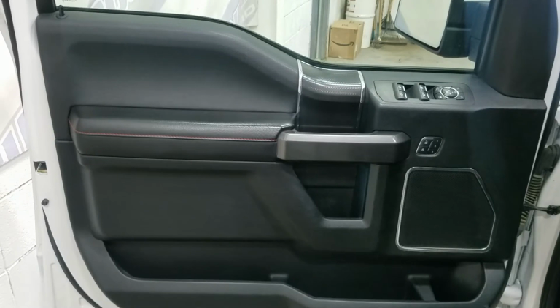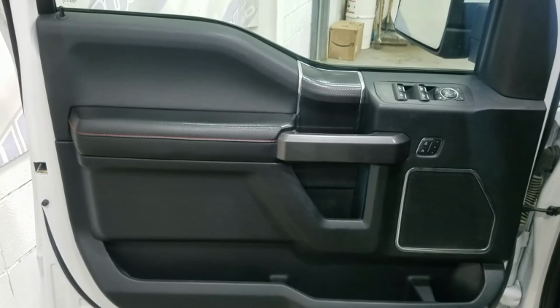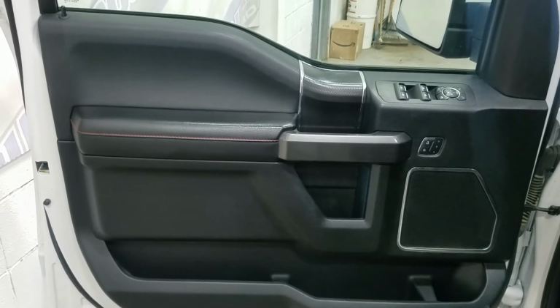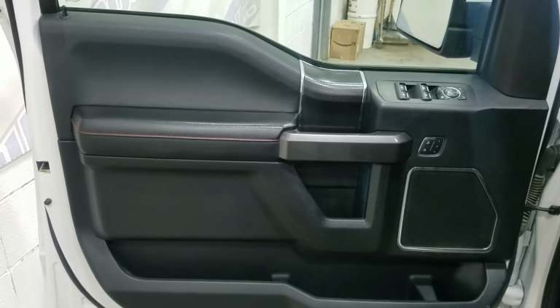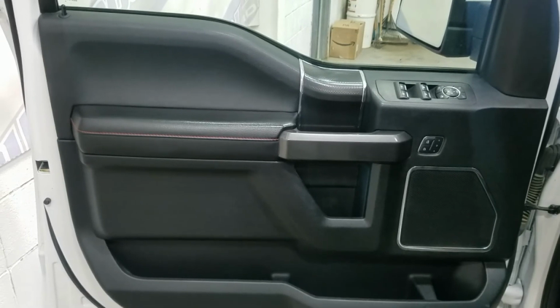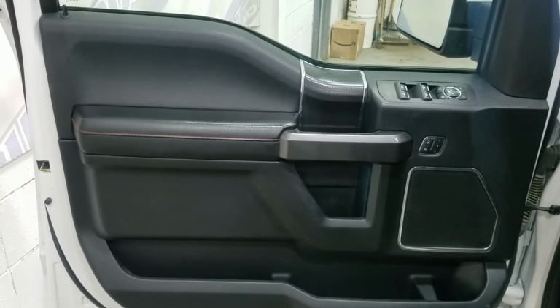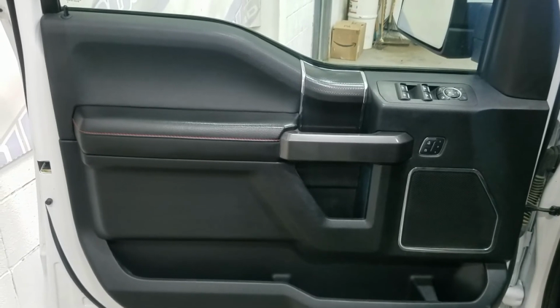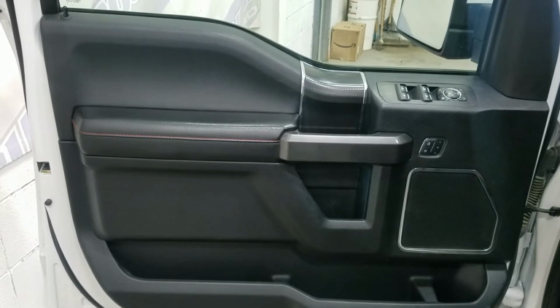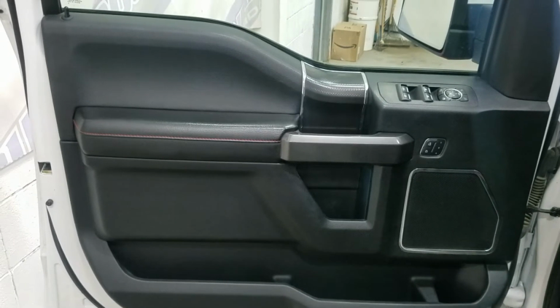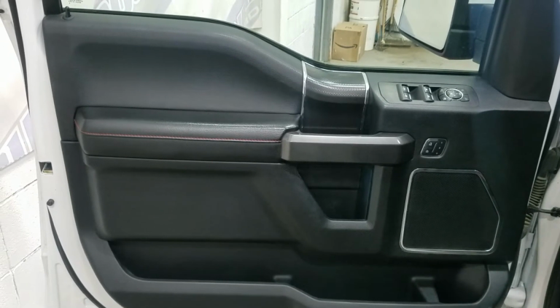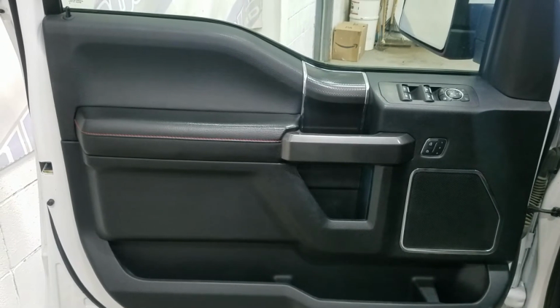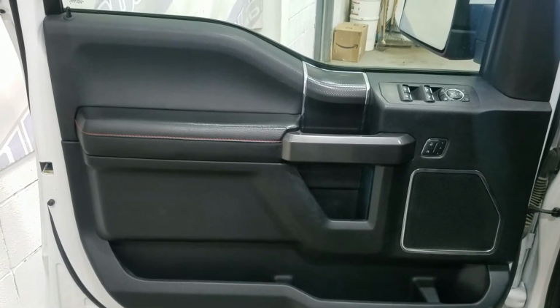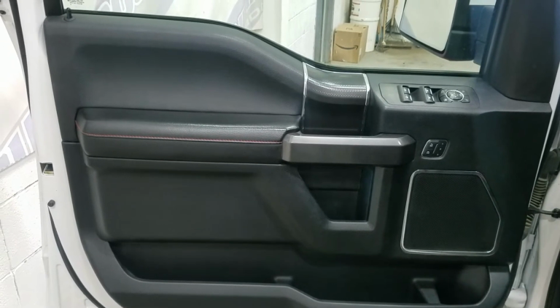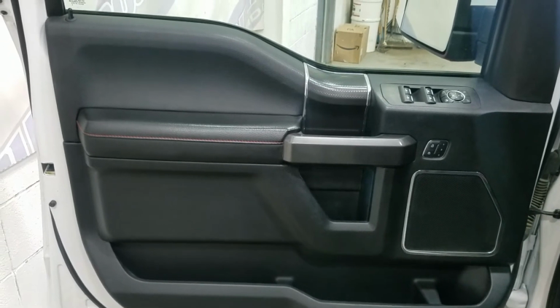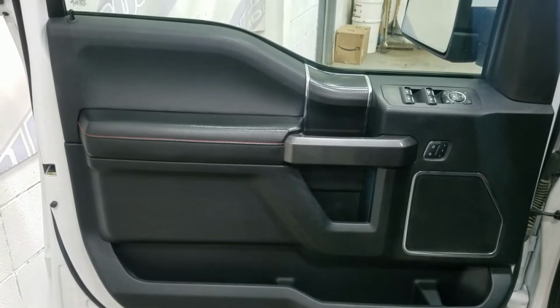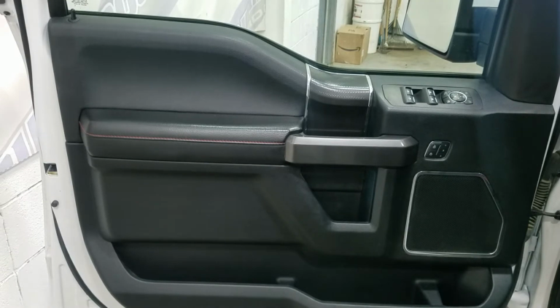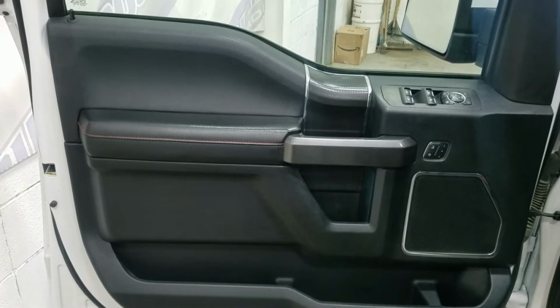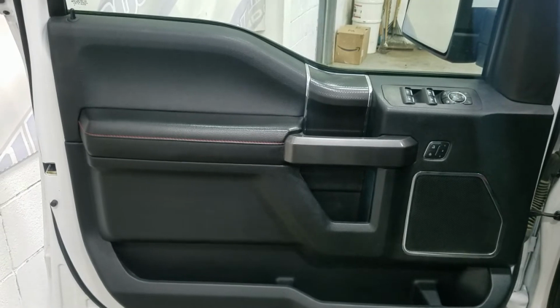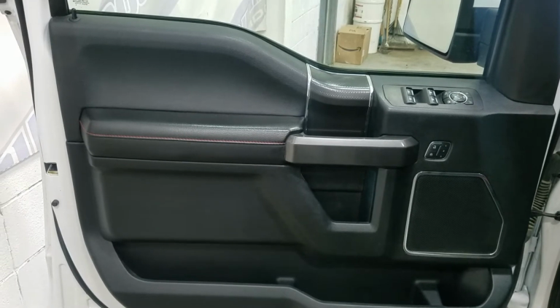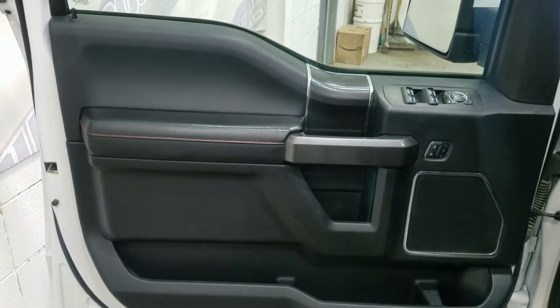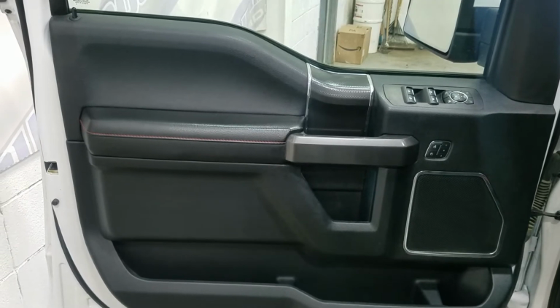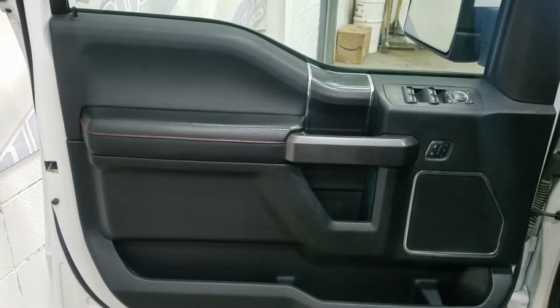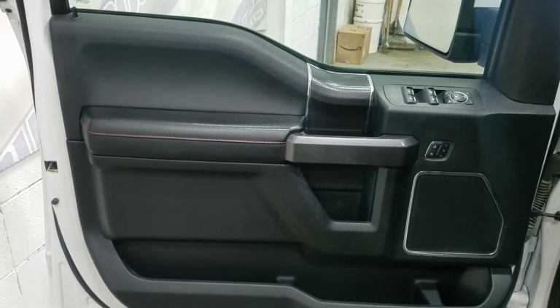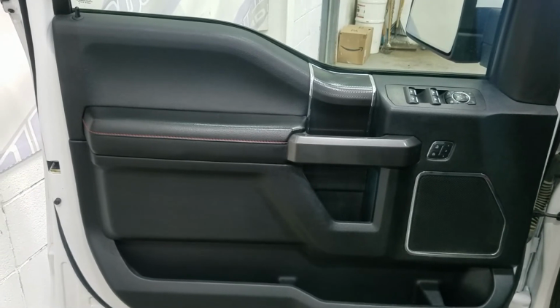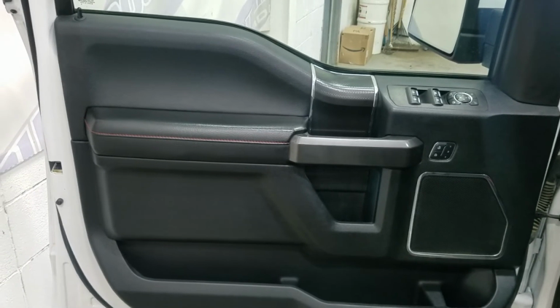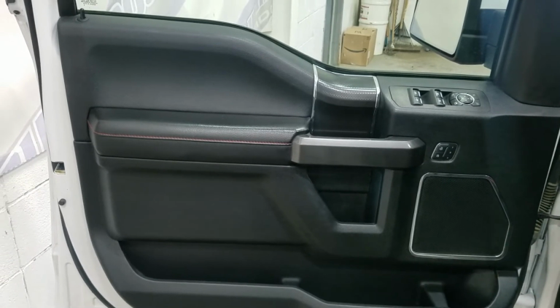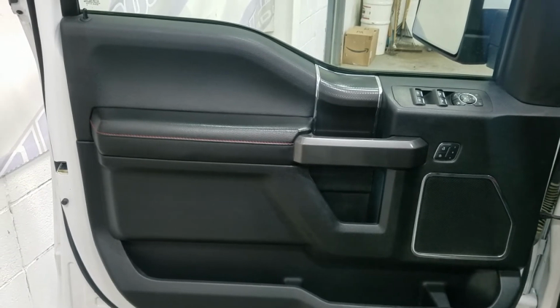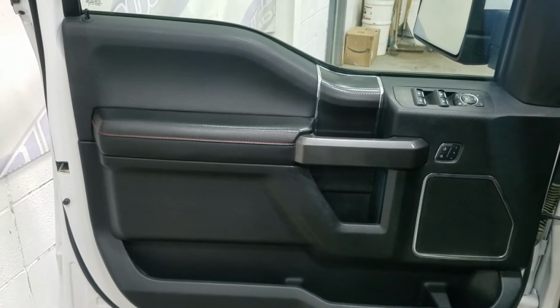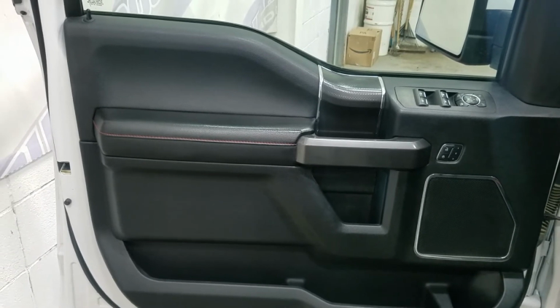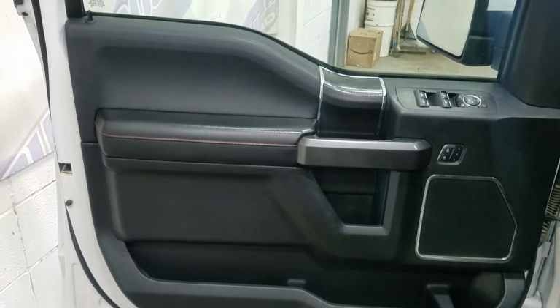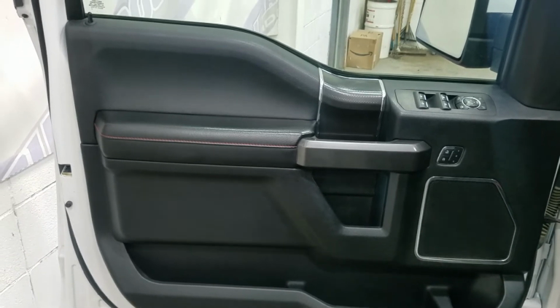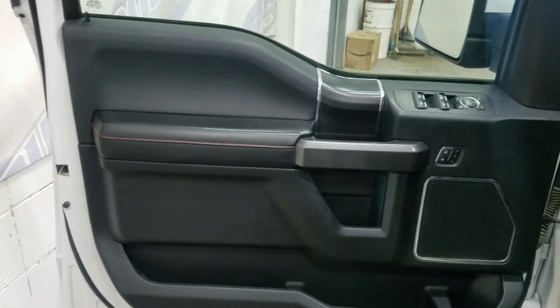At the interior we have driver-friendly features including power locks, power windows, as well as mirror settings and lots of door storage.